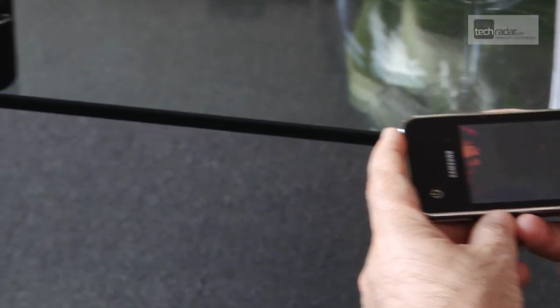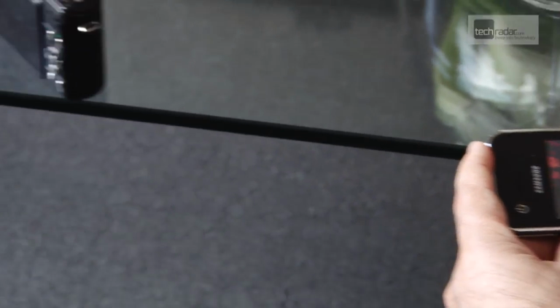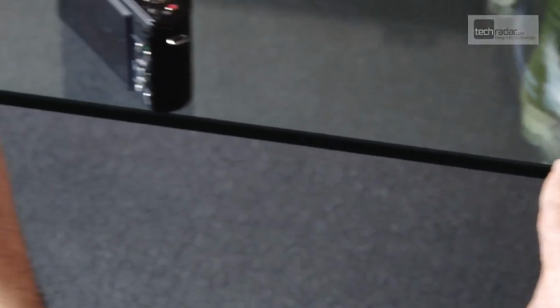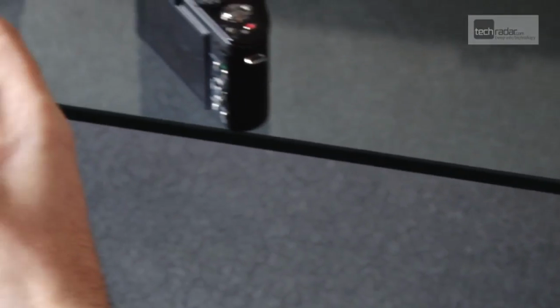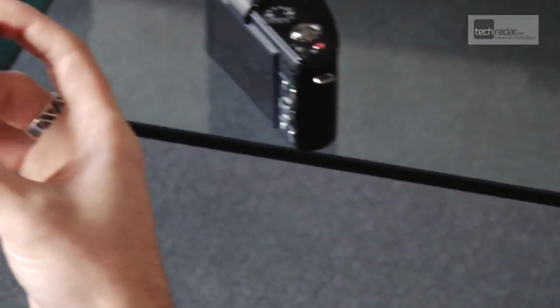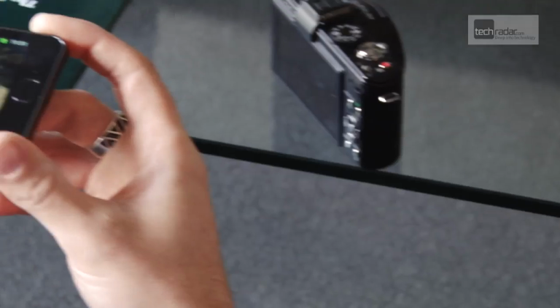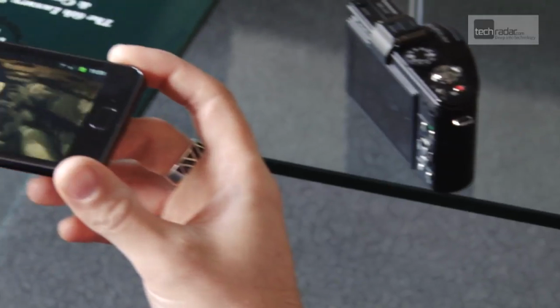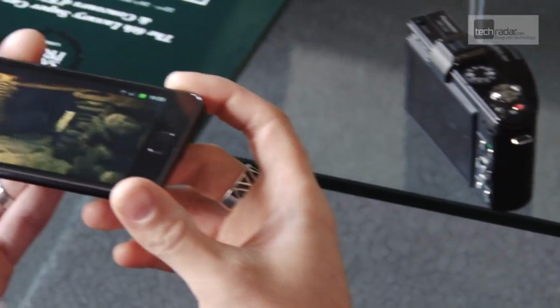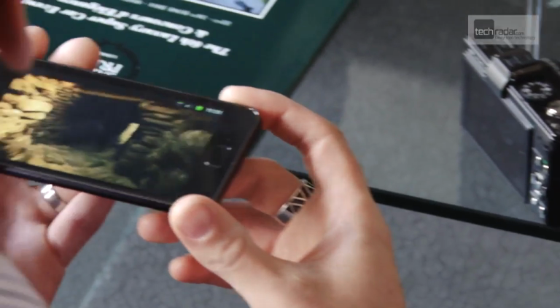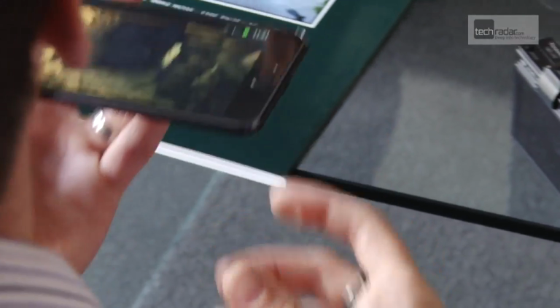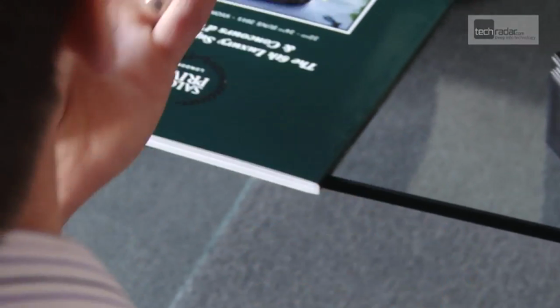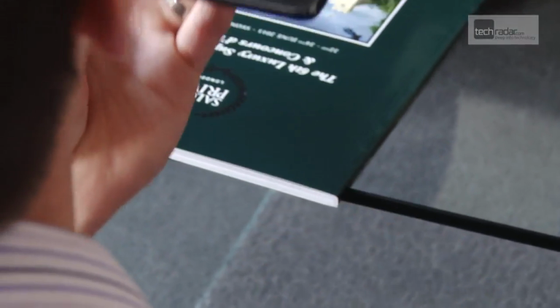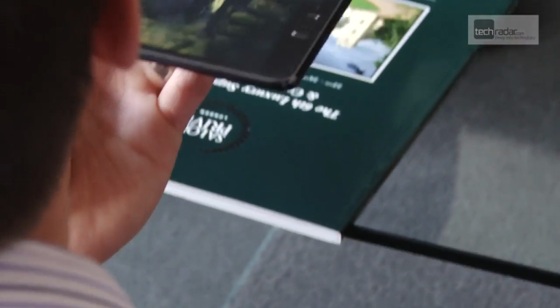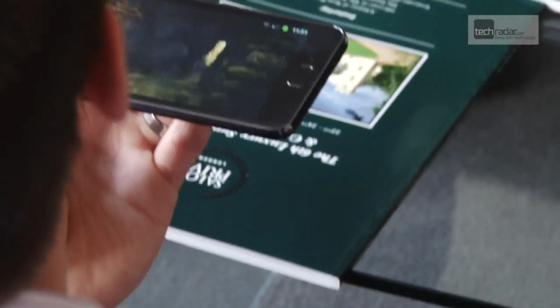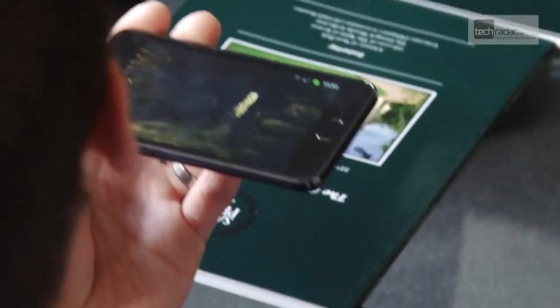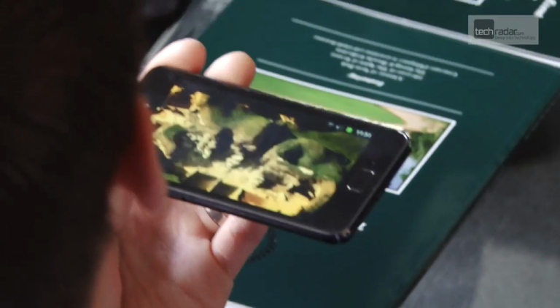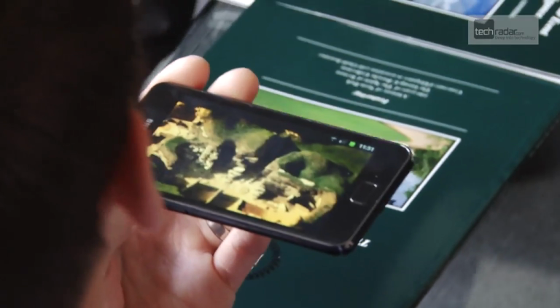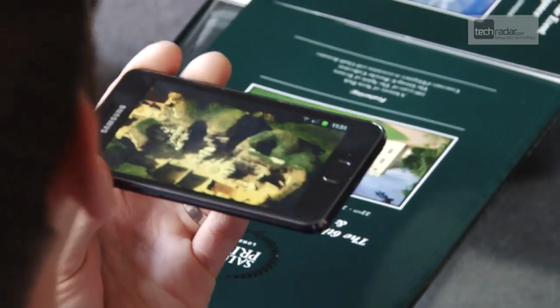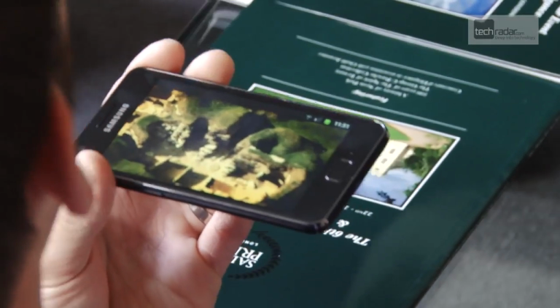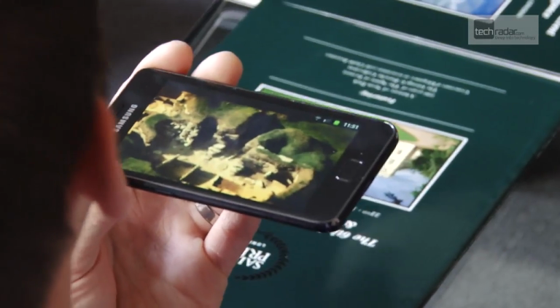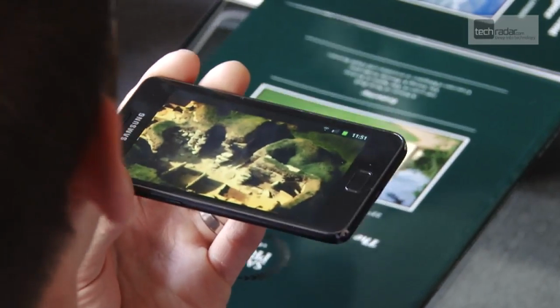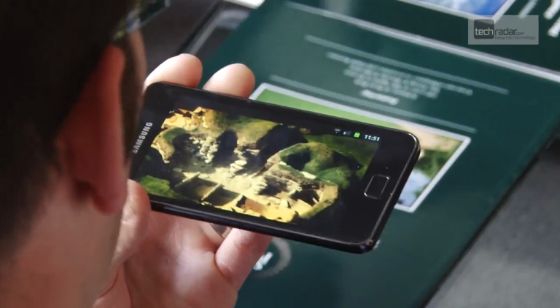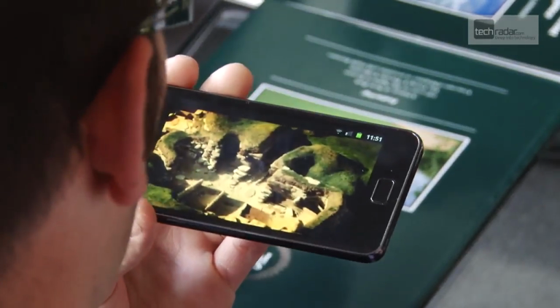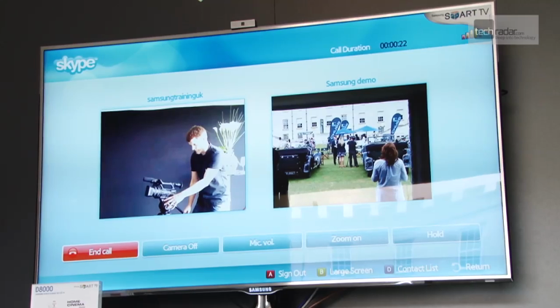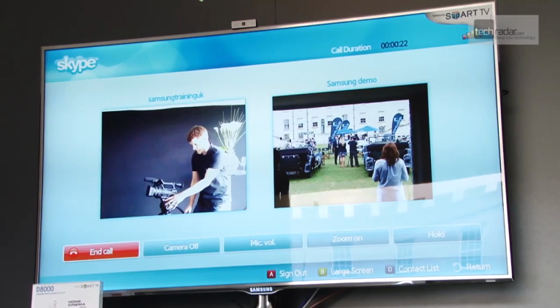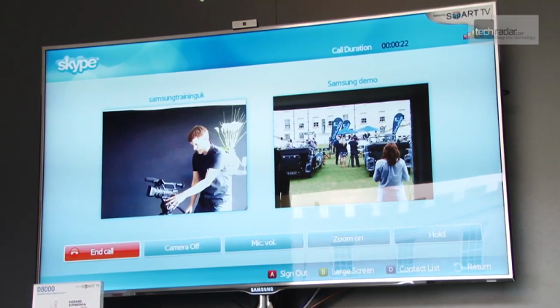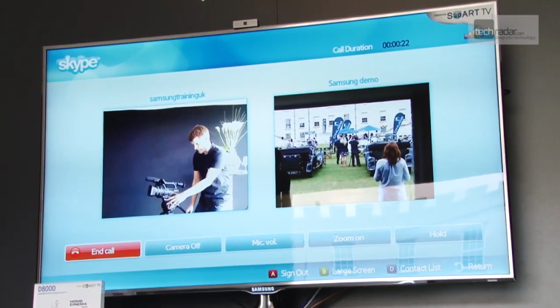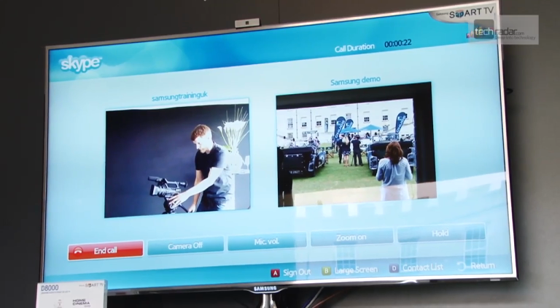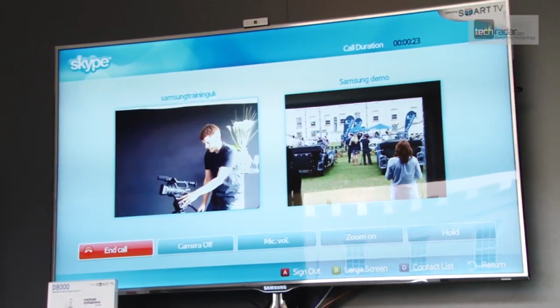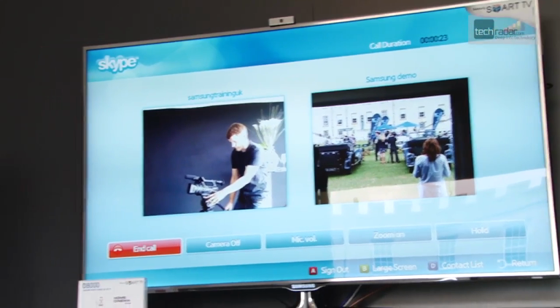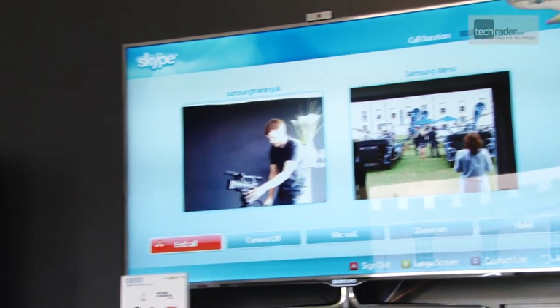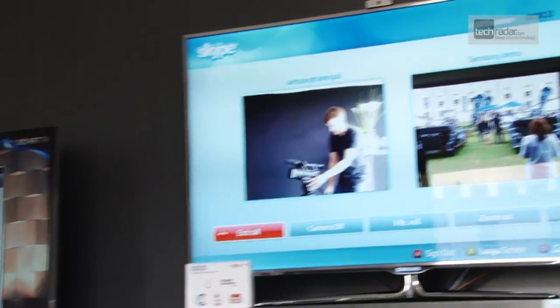If you tick all these boxes, then the Smart View app opens up the Smart TV landscape to mobile devices, which can only be a good thing.